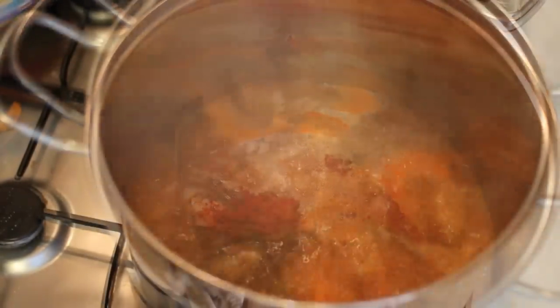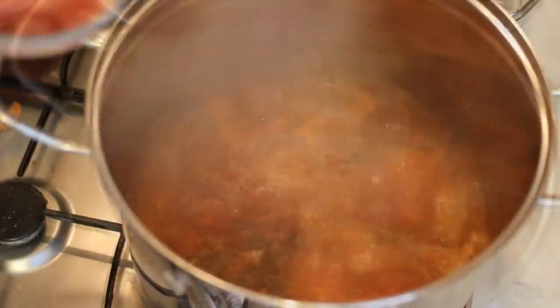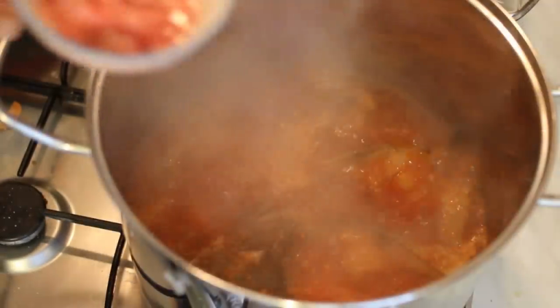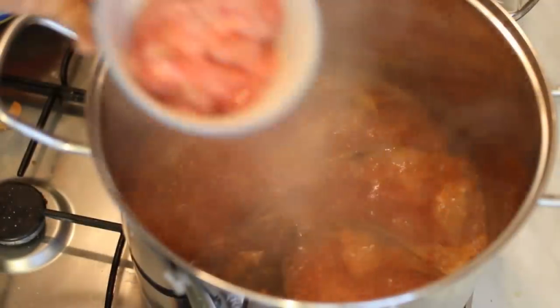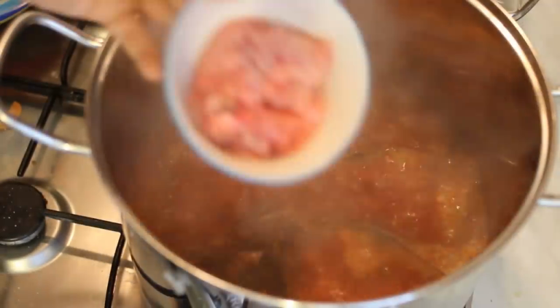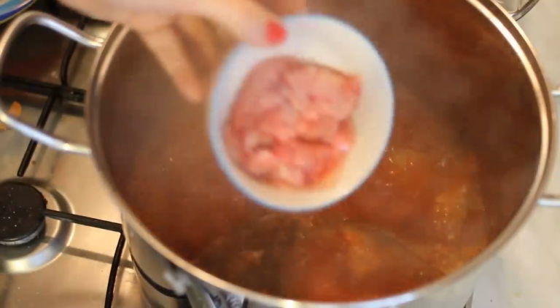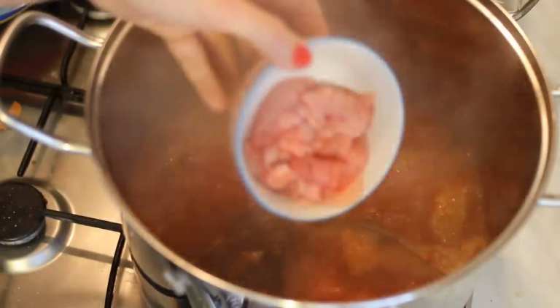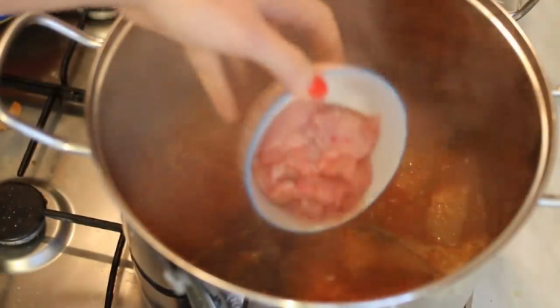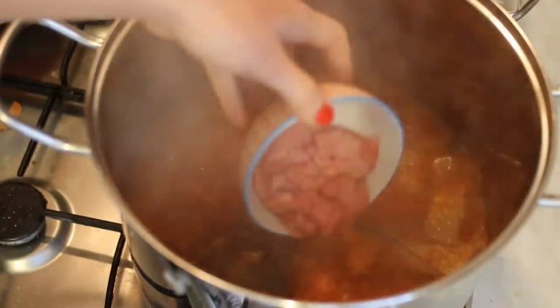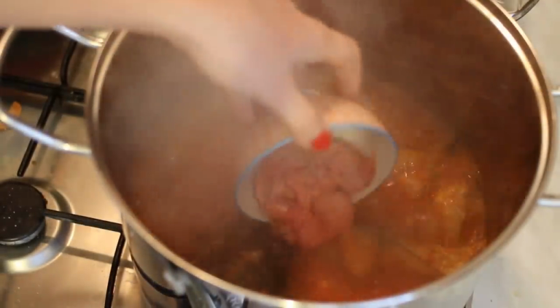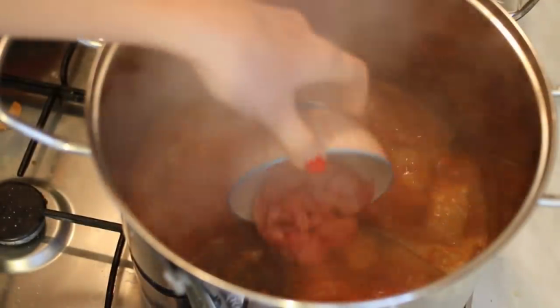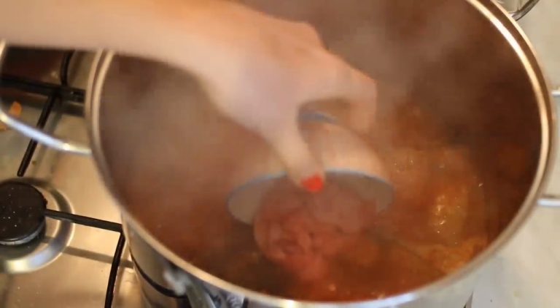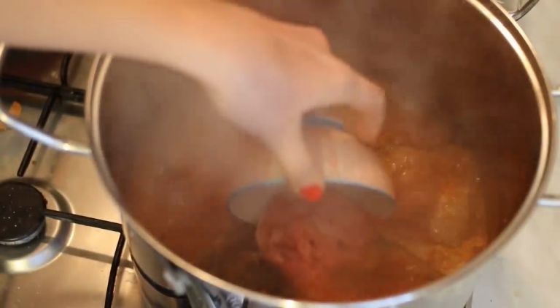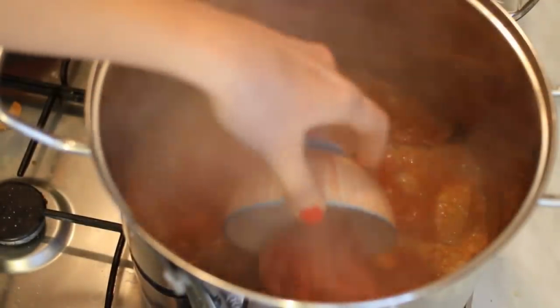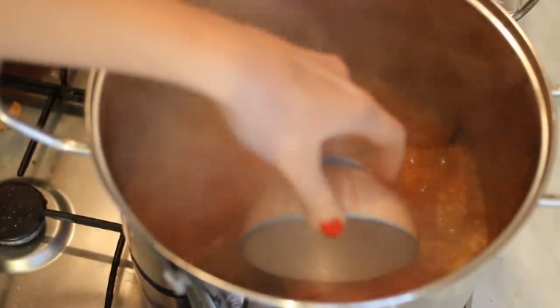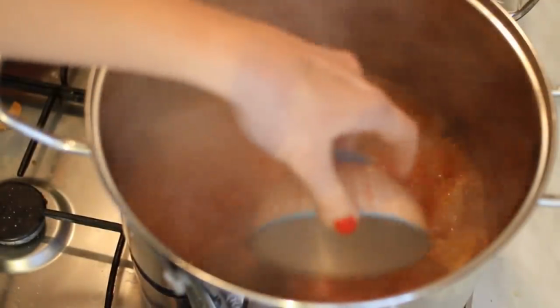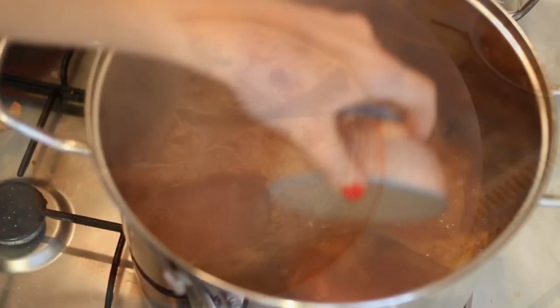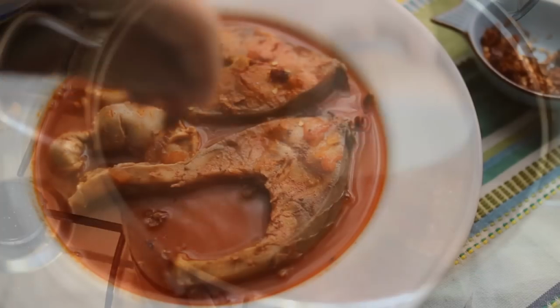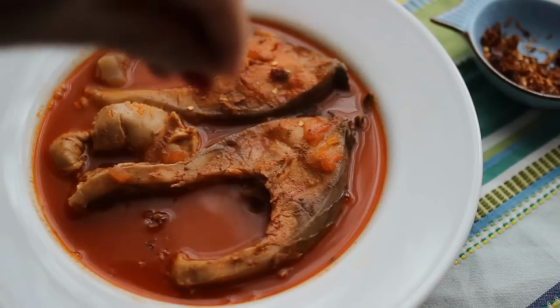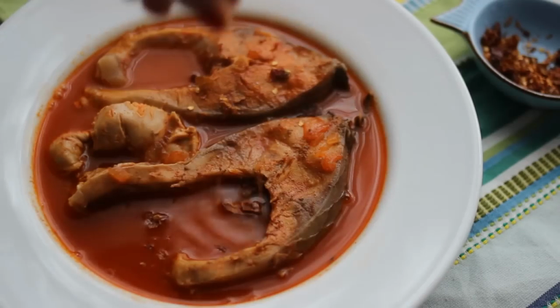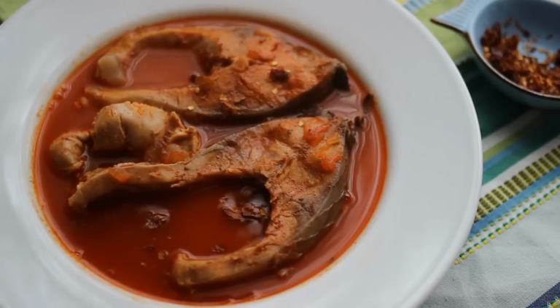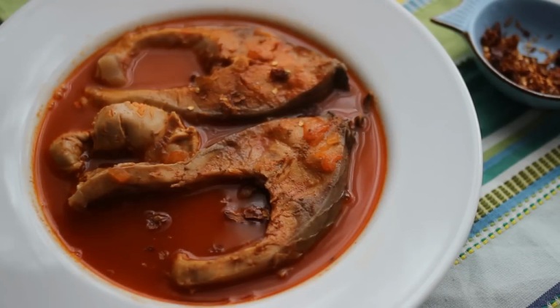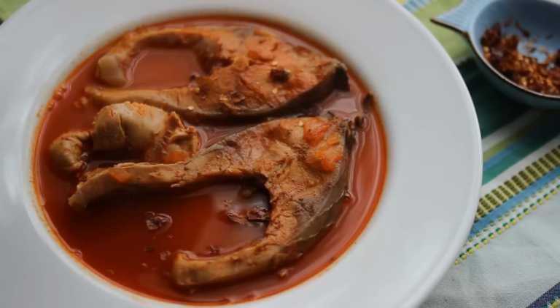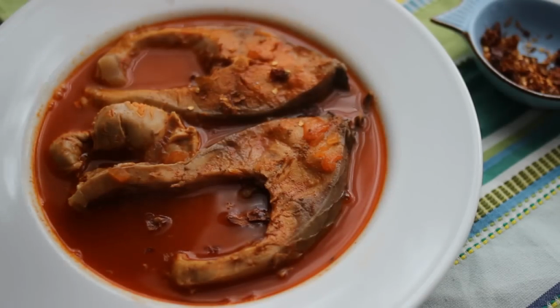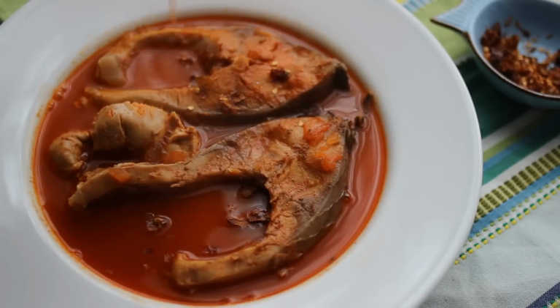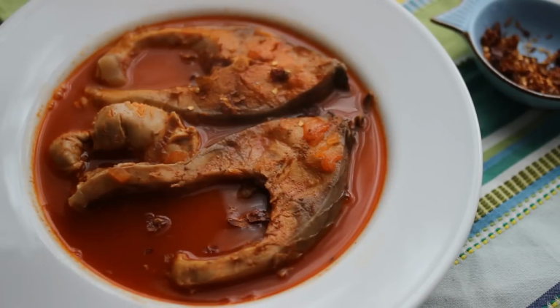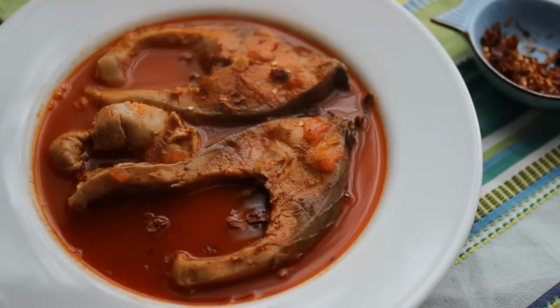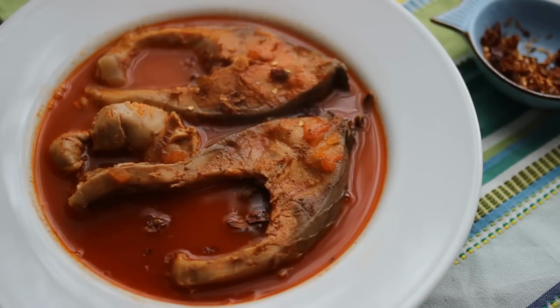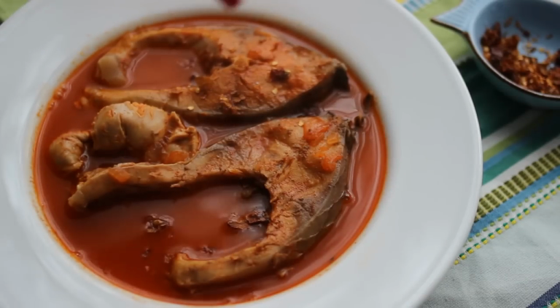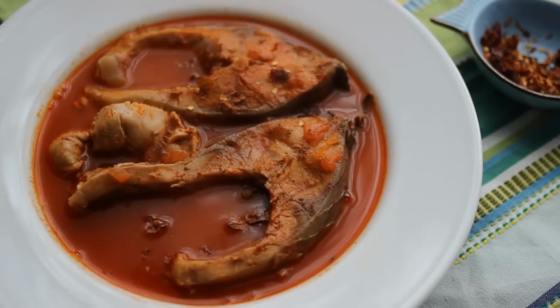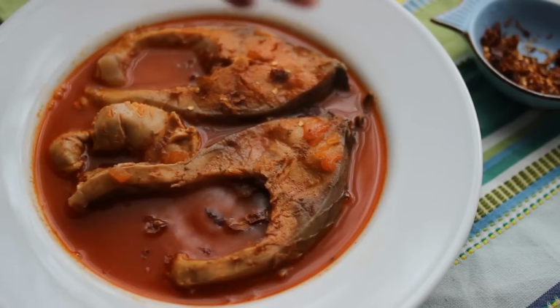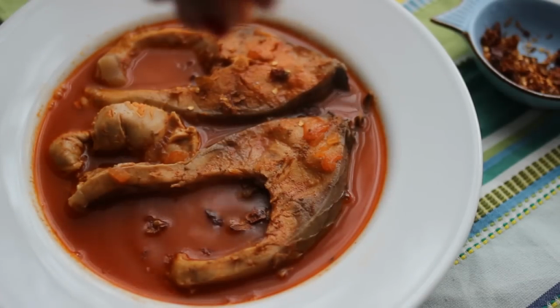Two minutes before it's ready, put the roe in it. Serve it with fresh or dried chili.